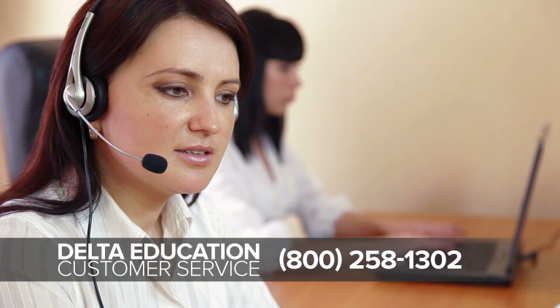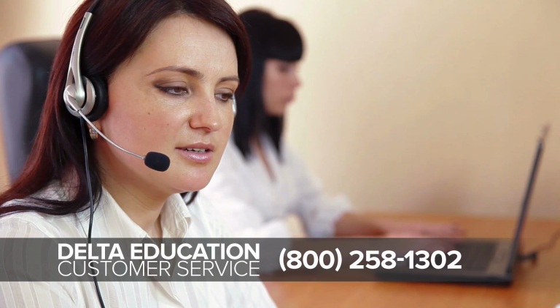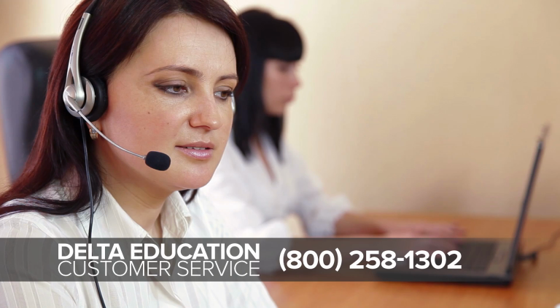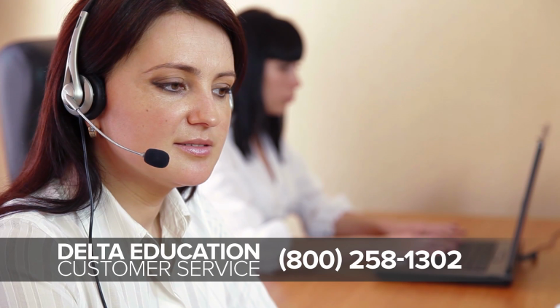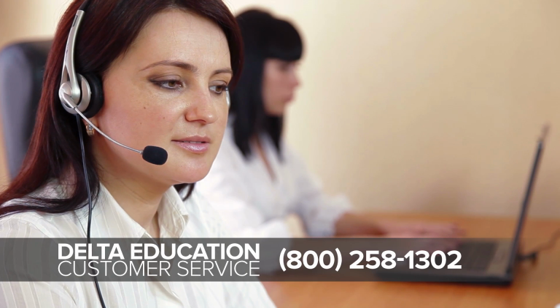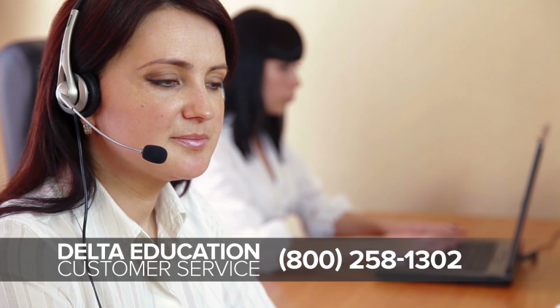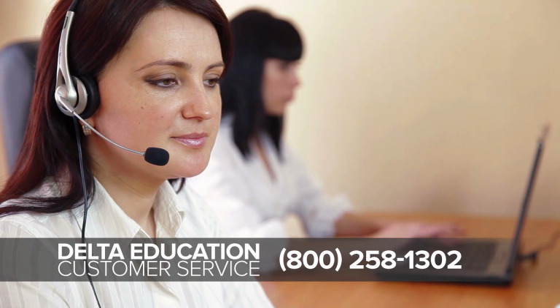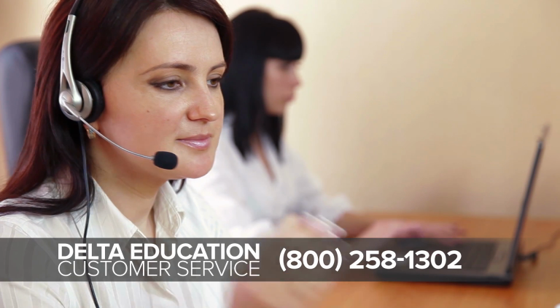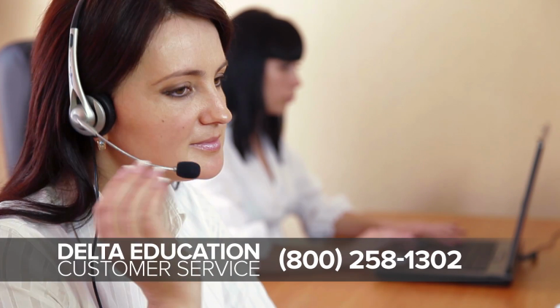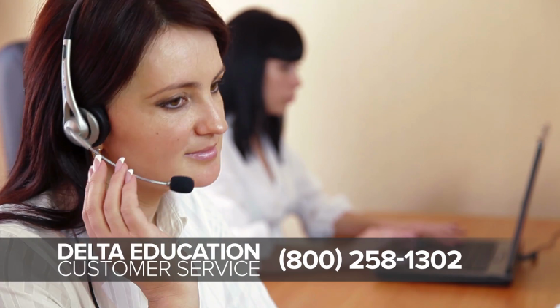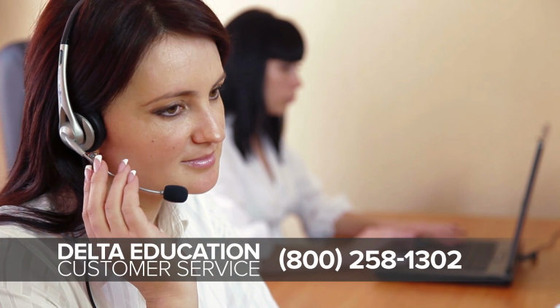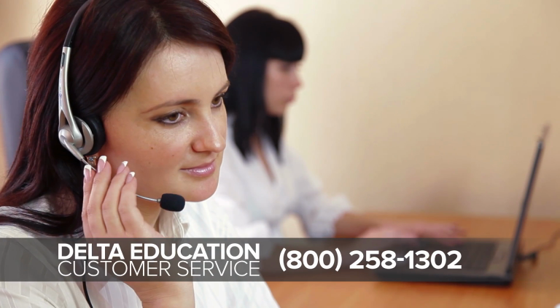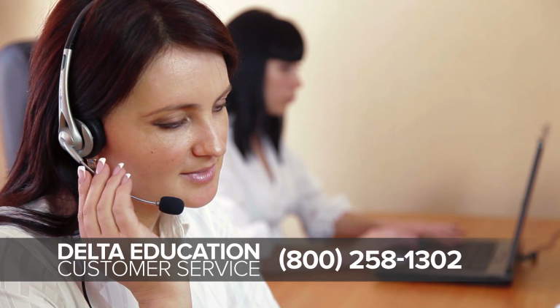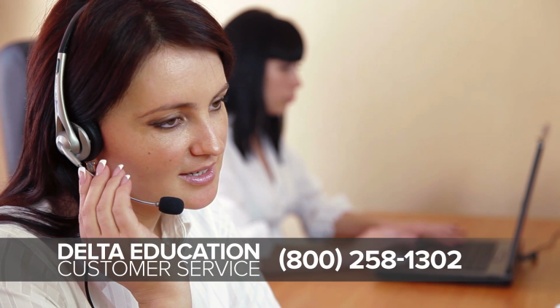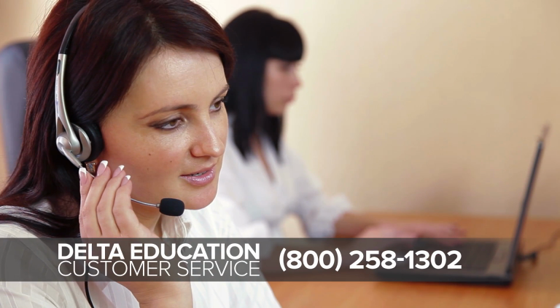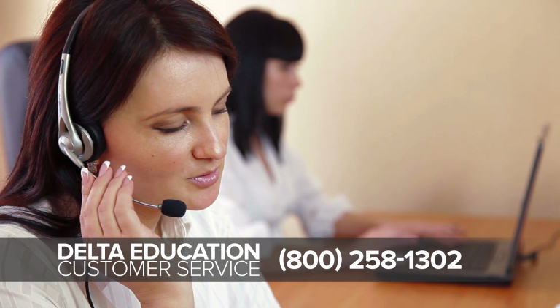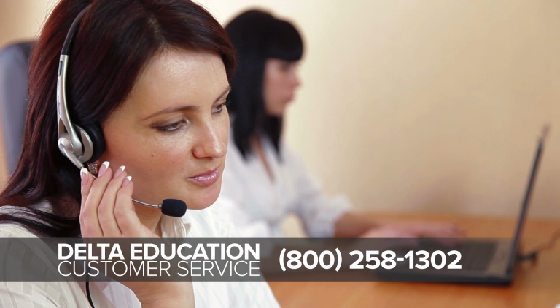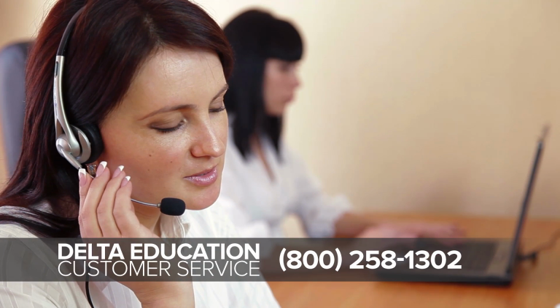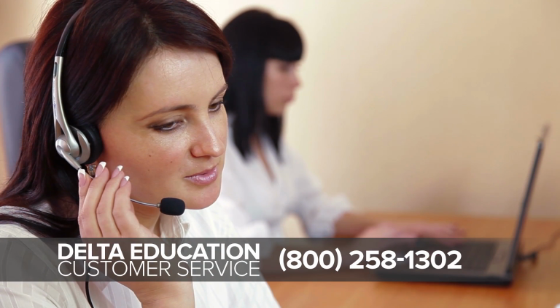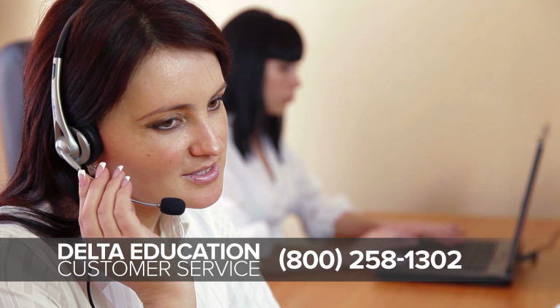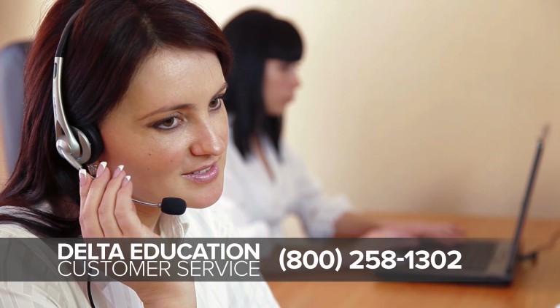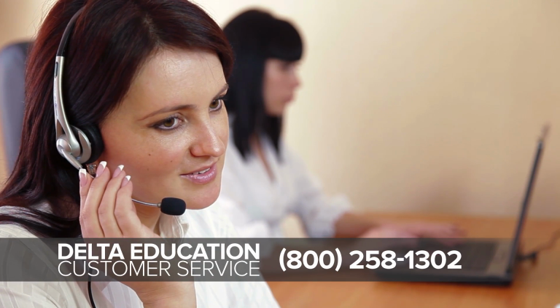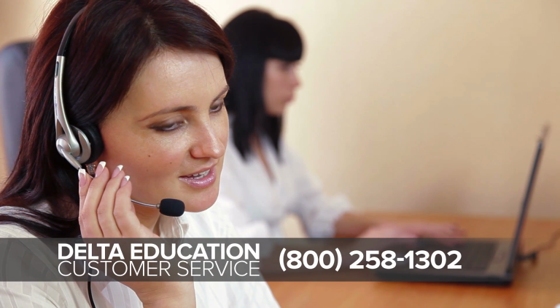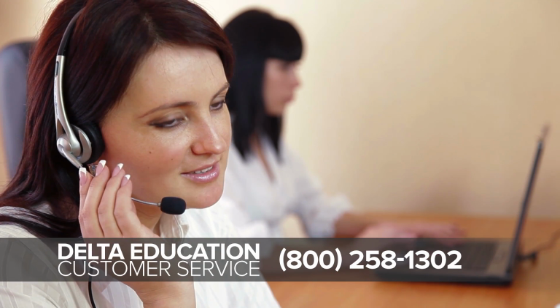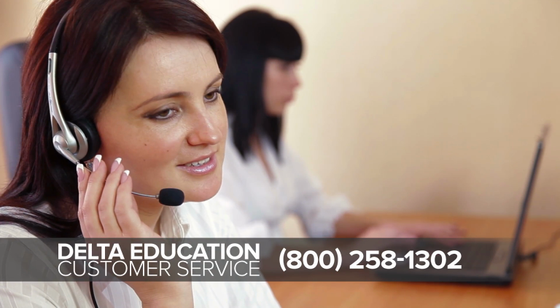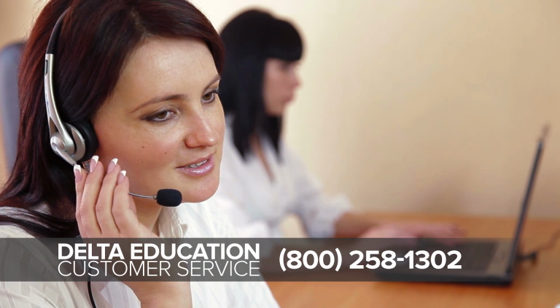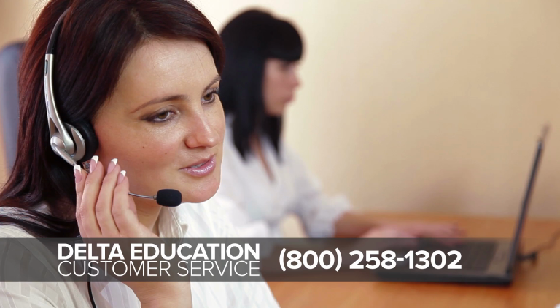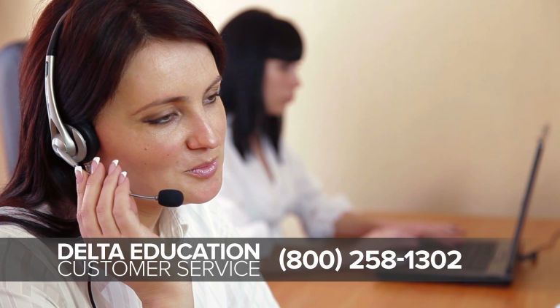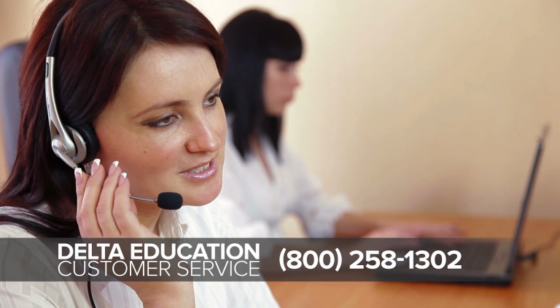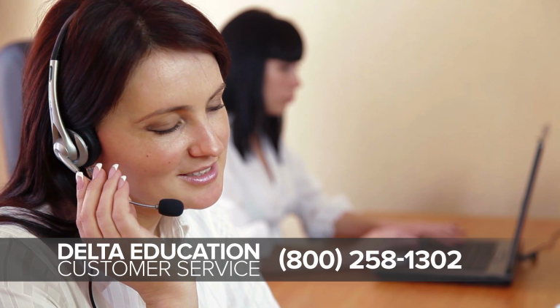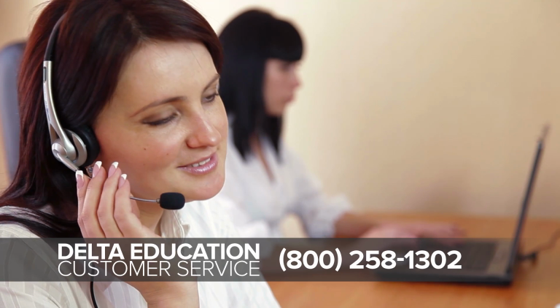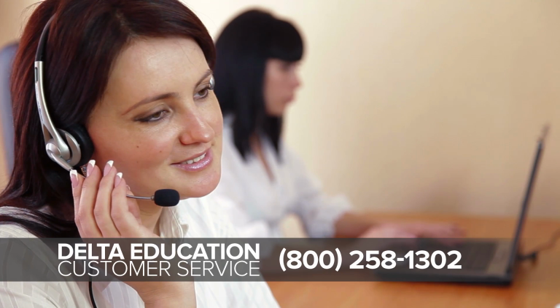If you're missing something or an item is damaged, contact customer service and we'll send out a replacement as soon as possible.